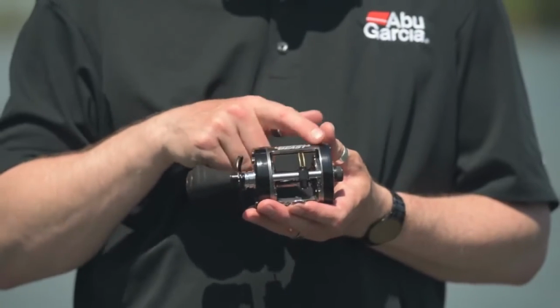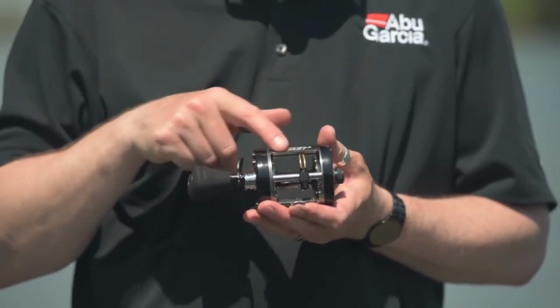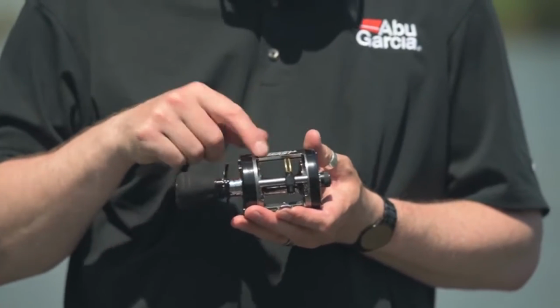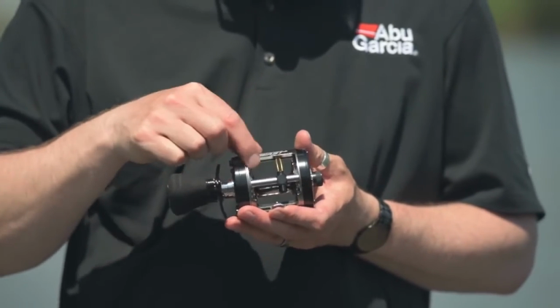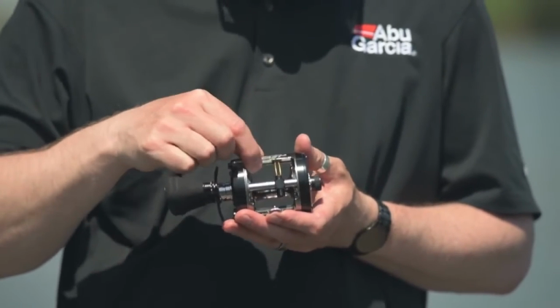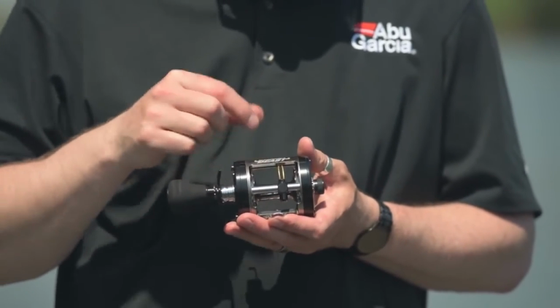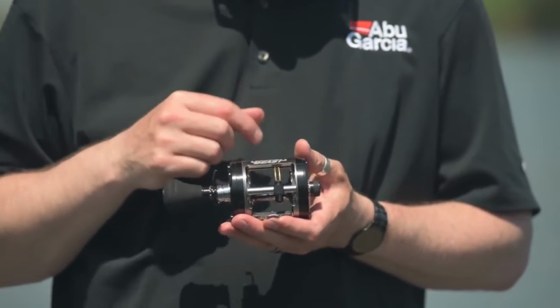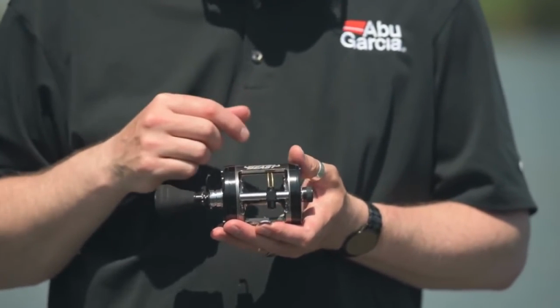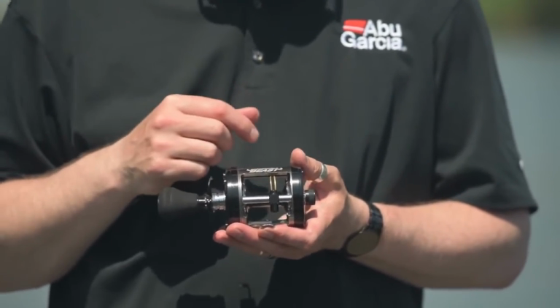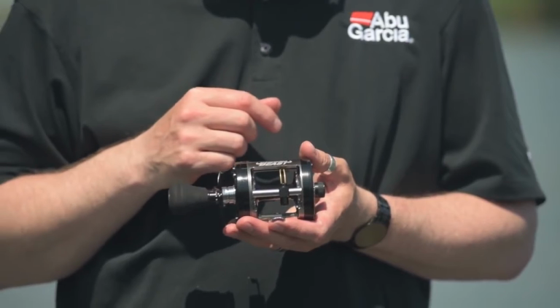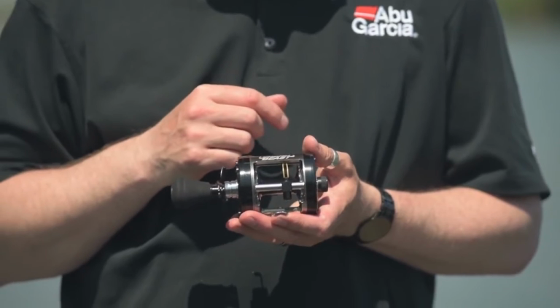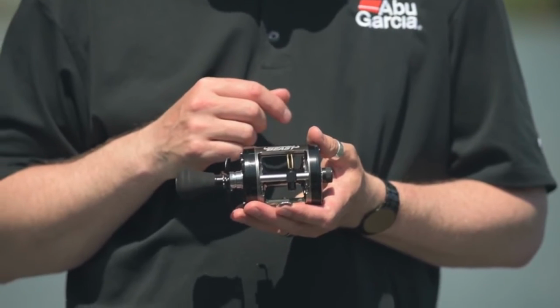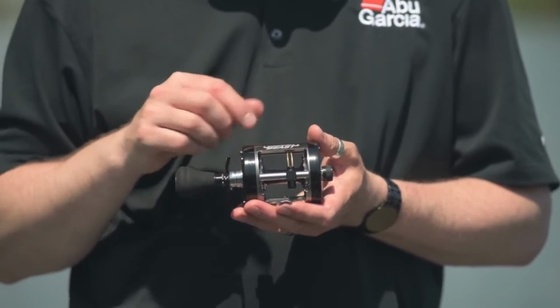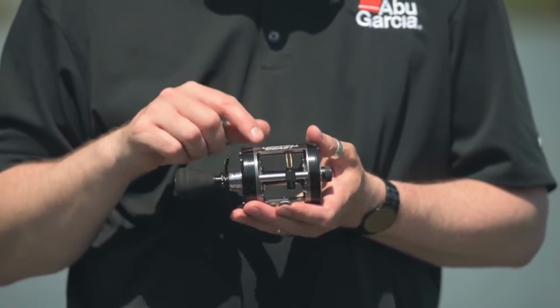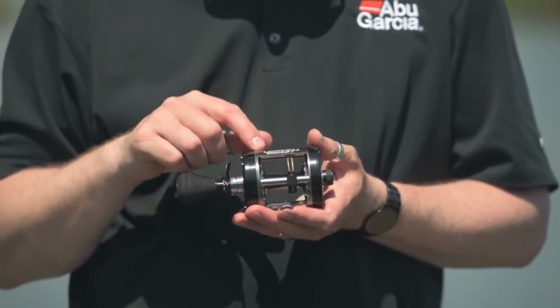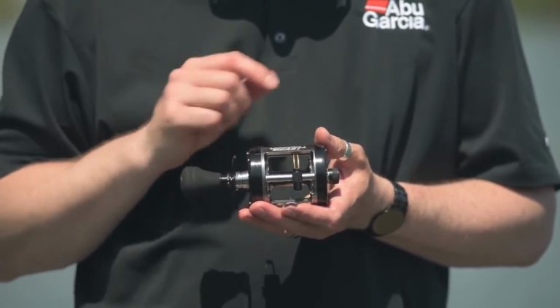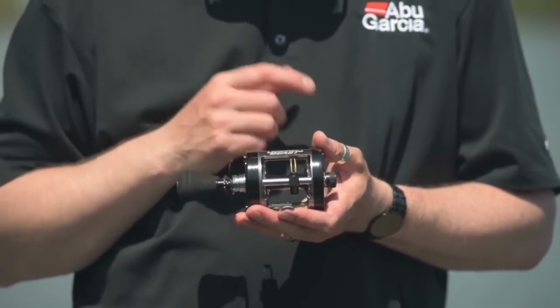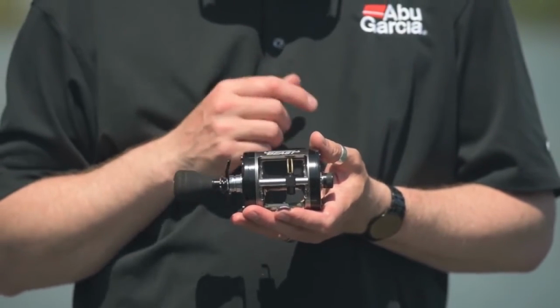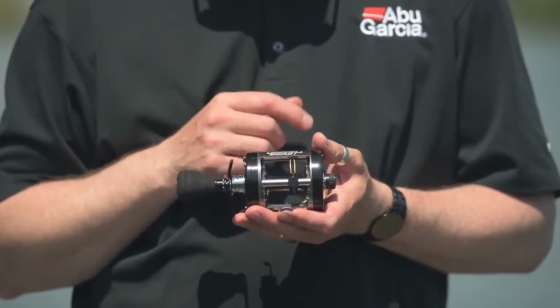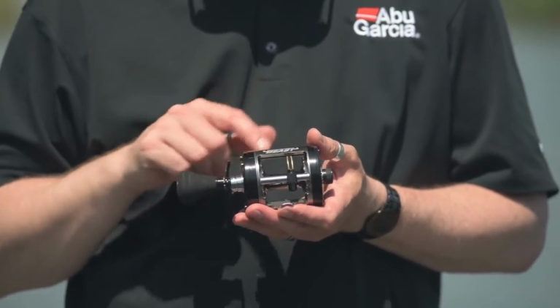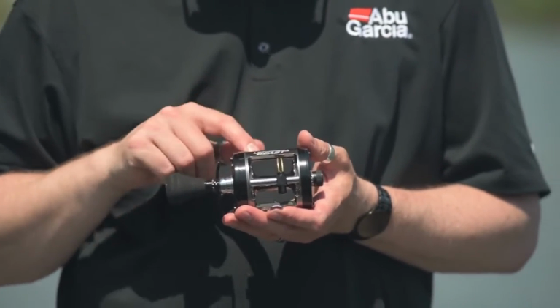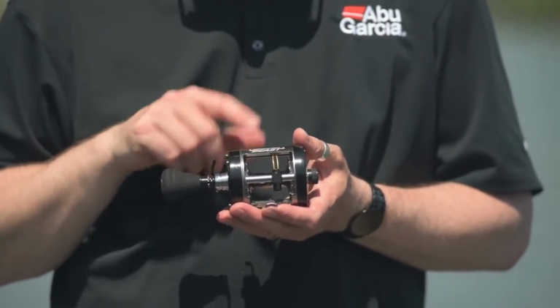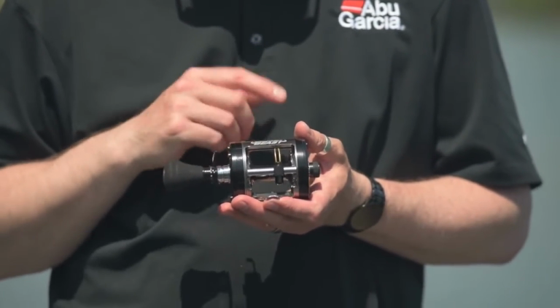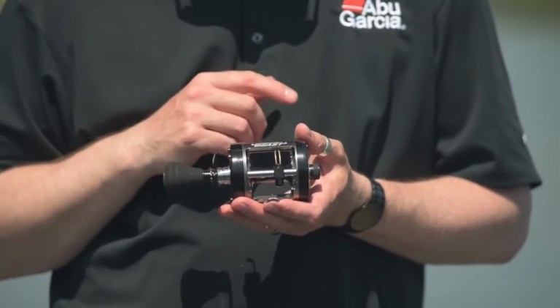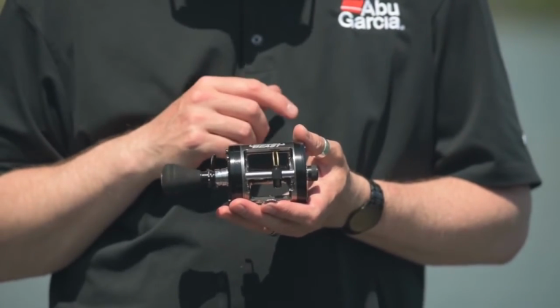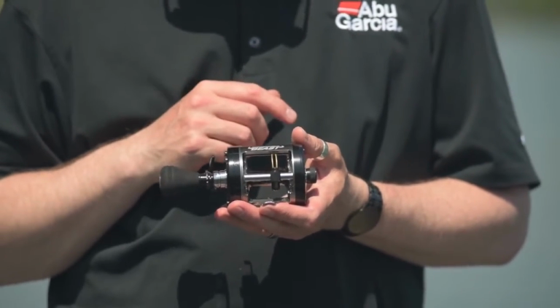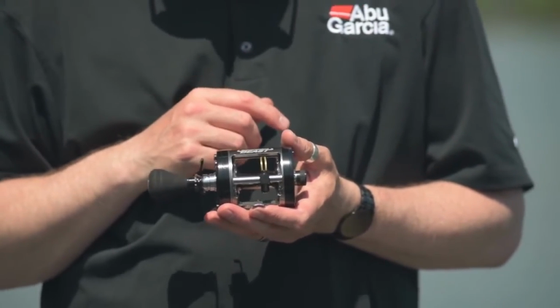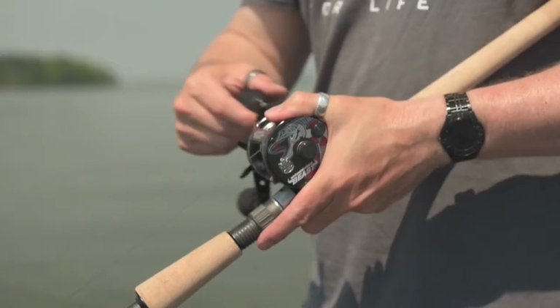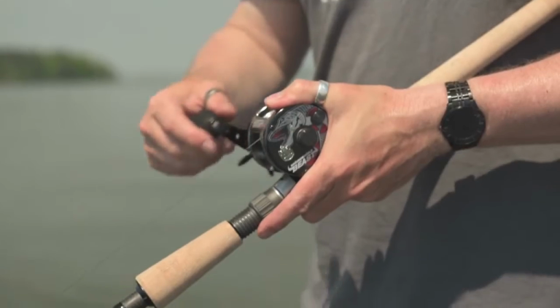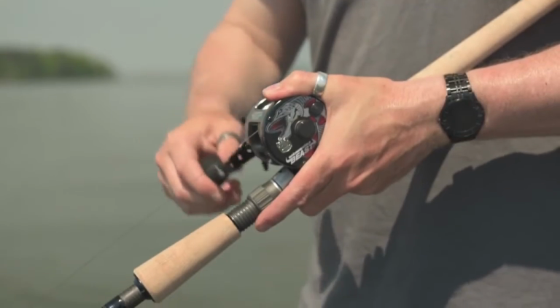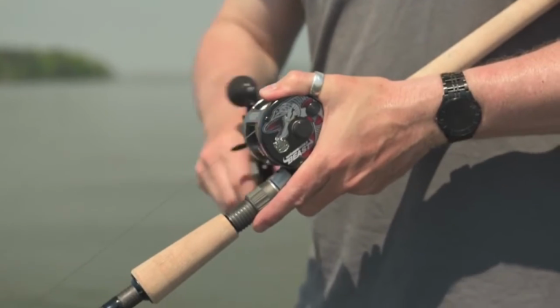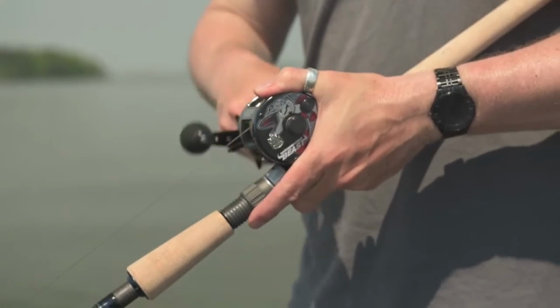It features our one-piece machined aluminium frame, and this machined aluminium gives you a very strong, robust reel.